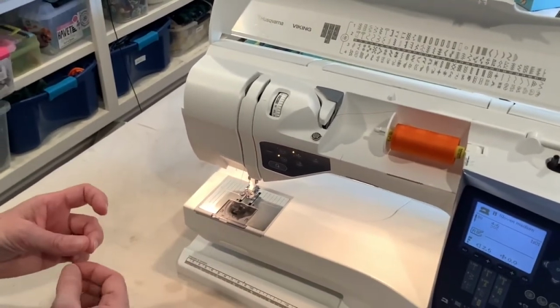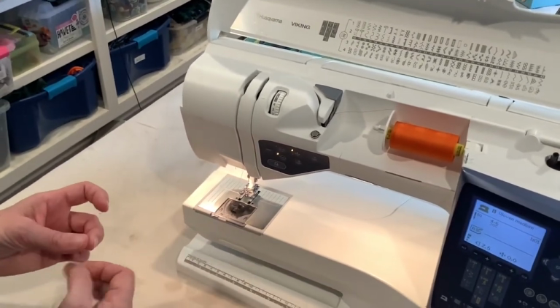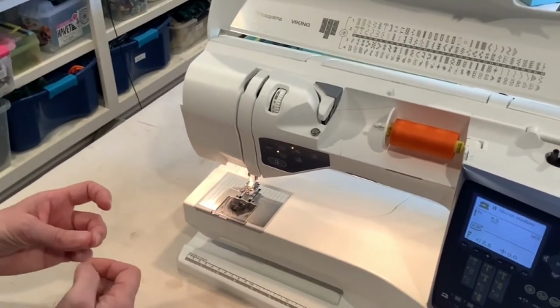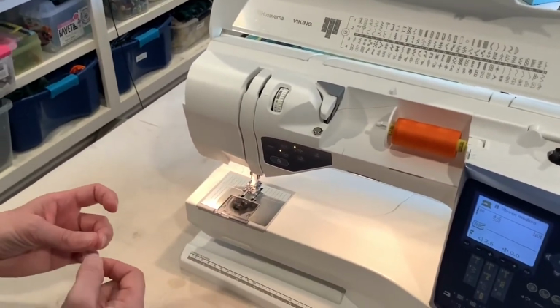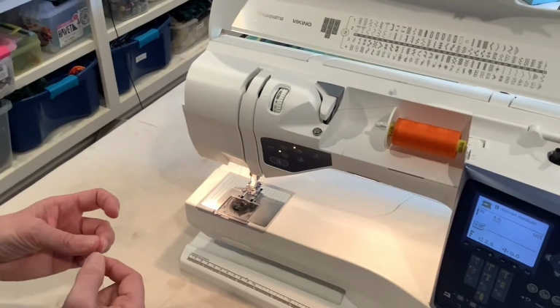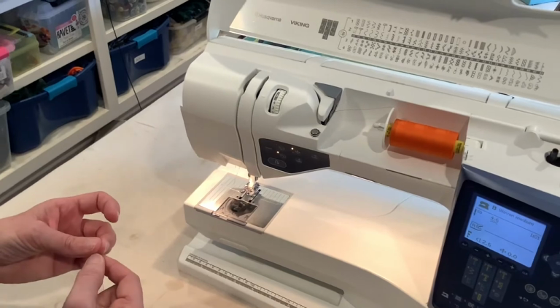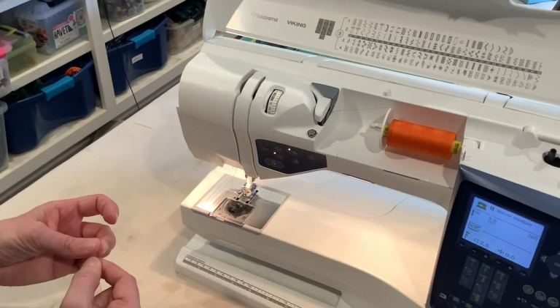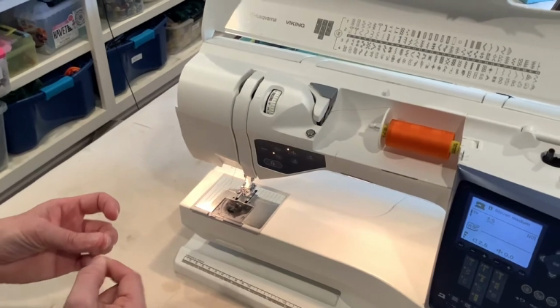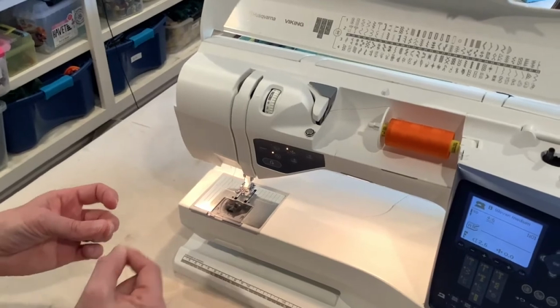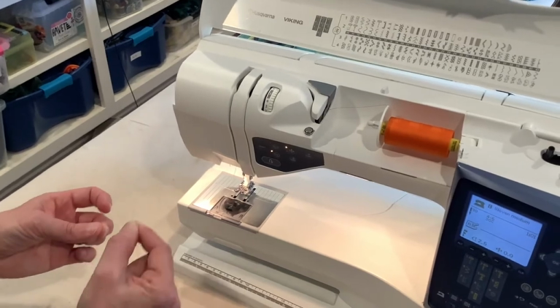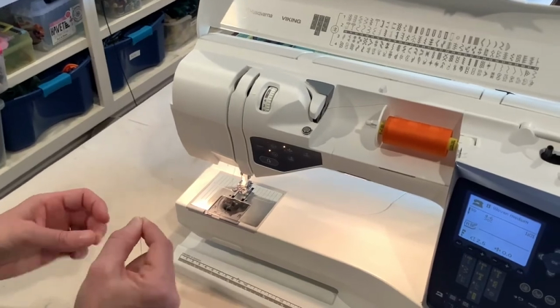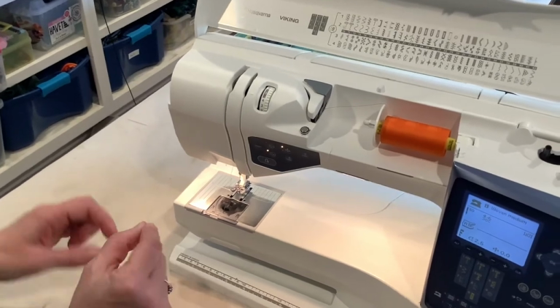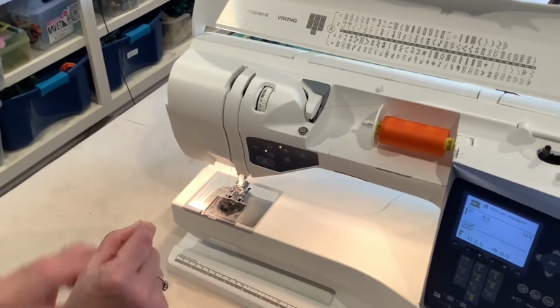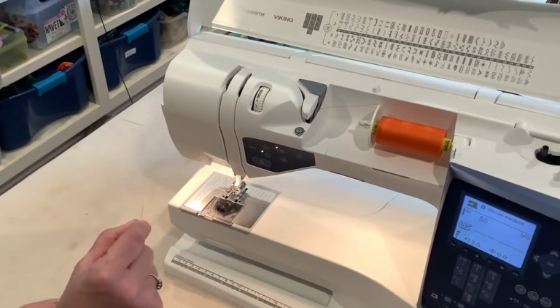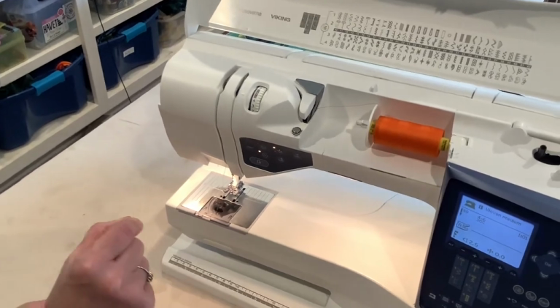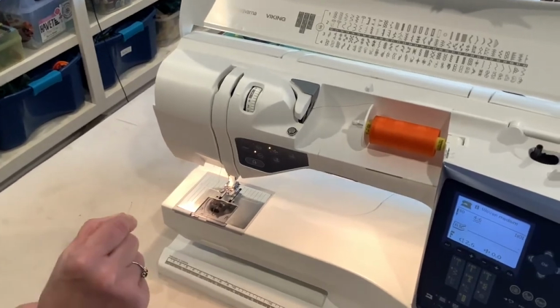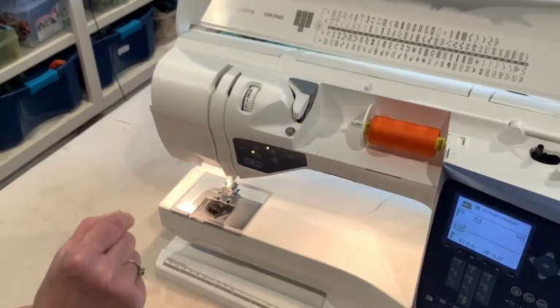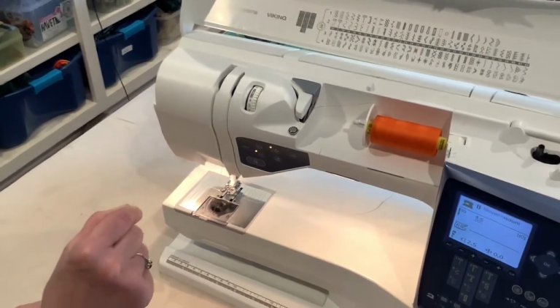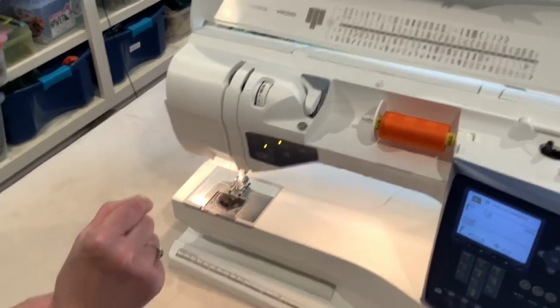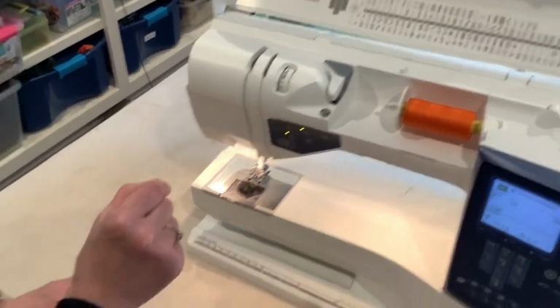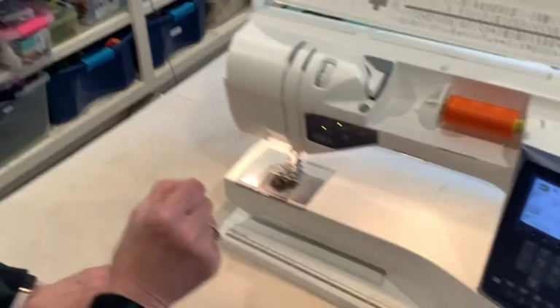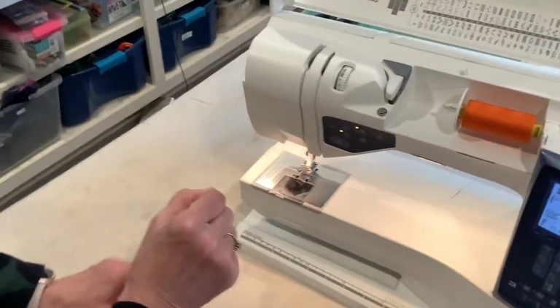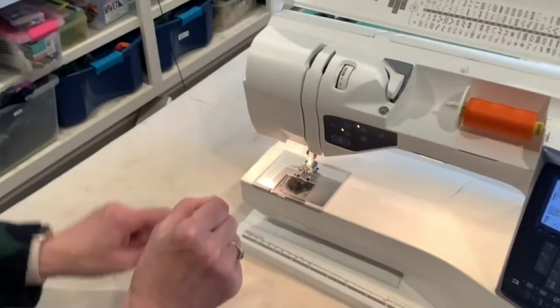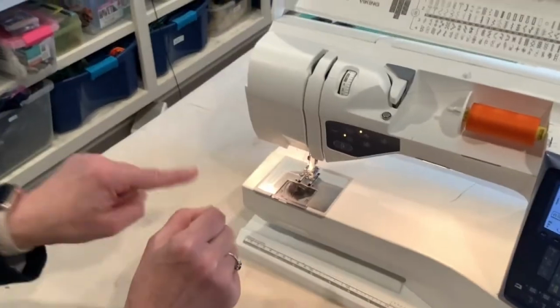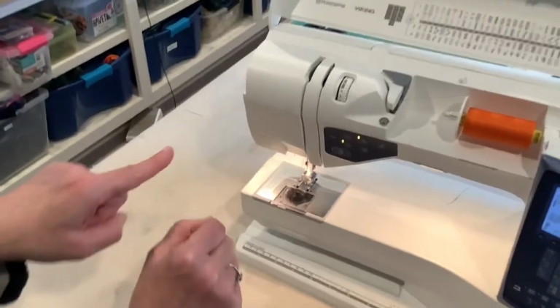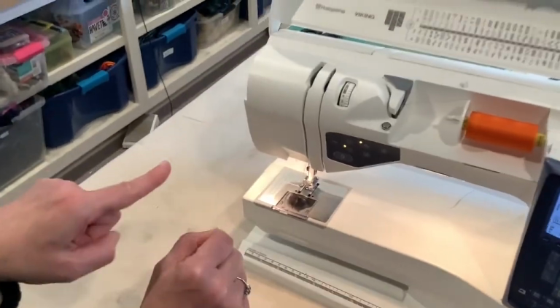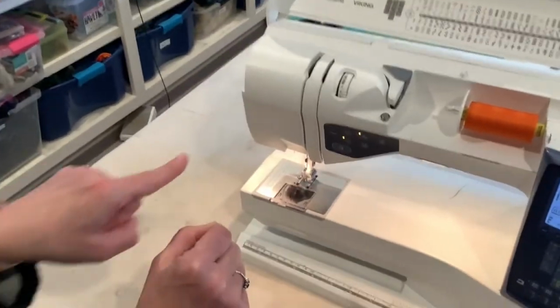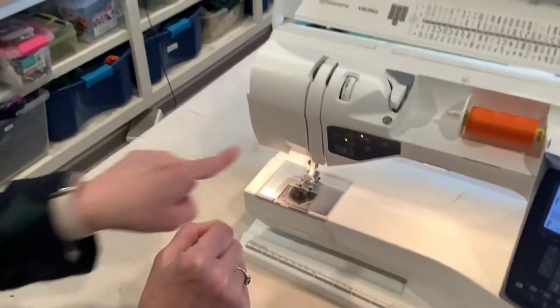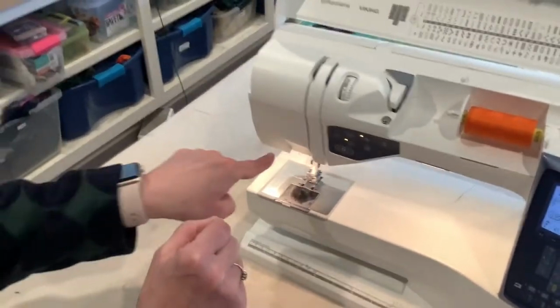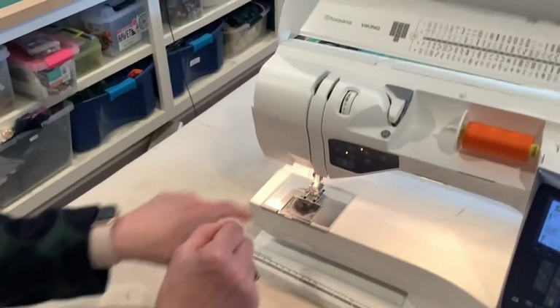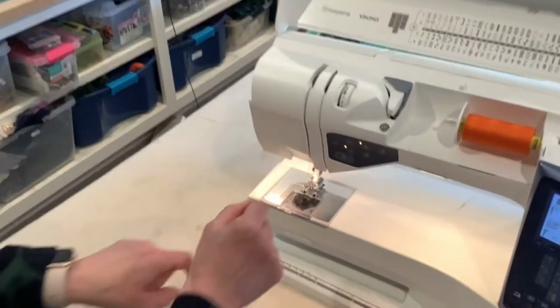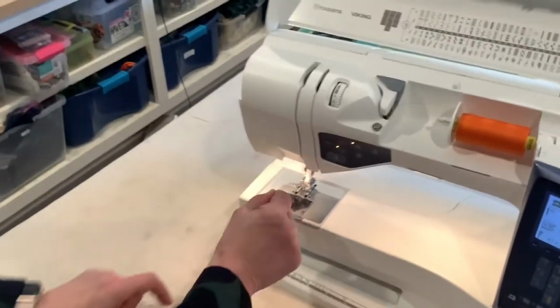Then it comes back down and now I'm going to thread it through the eye of the needle. When it goes through the eye of the needle, I'm going to go from the front to the back.